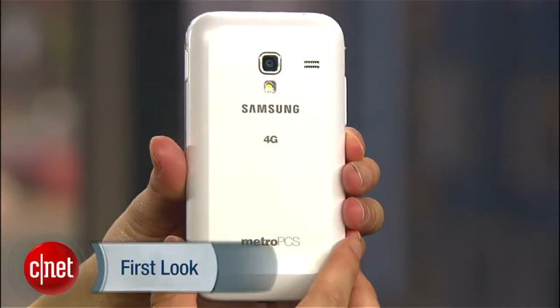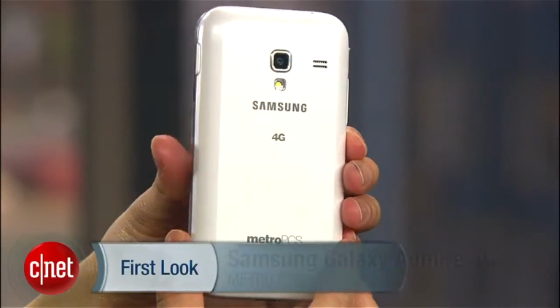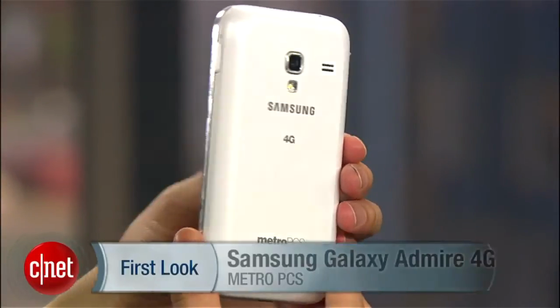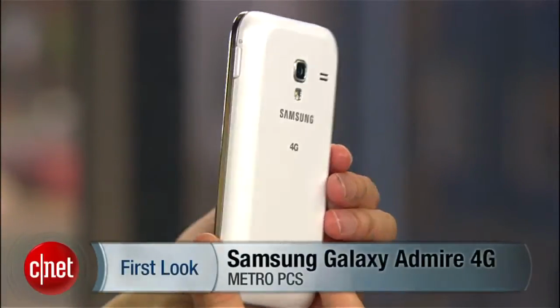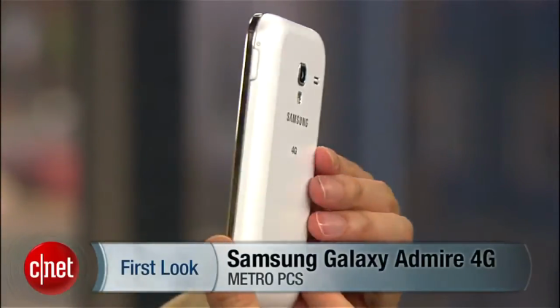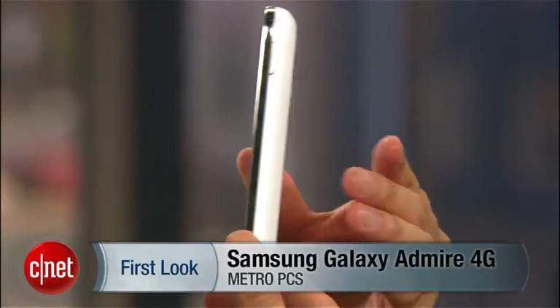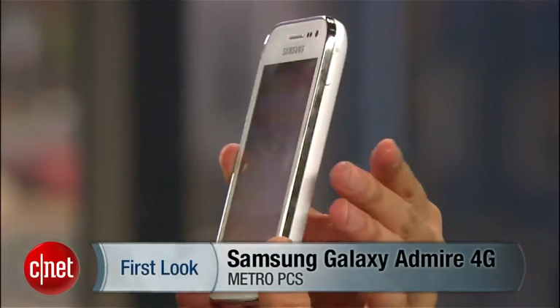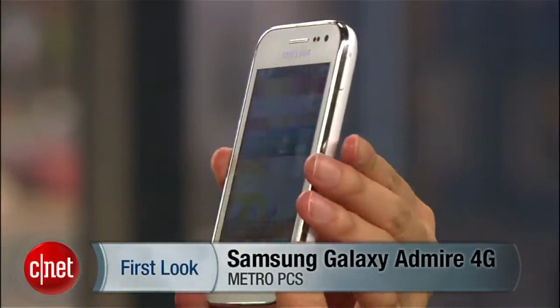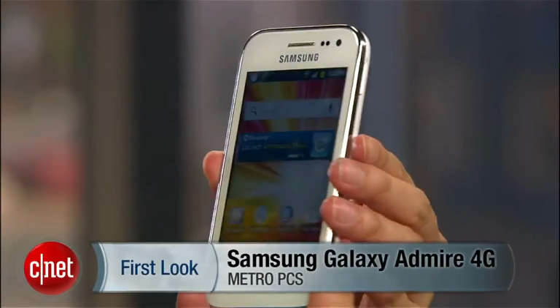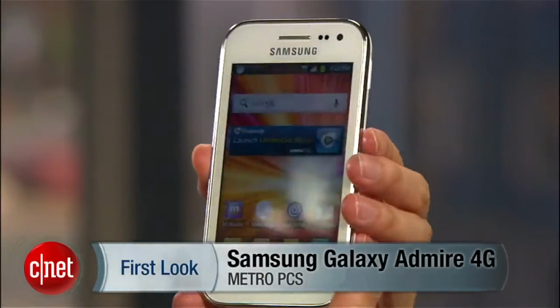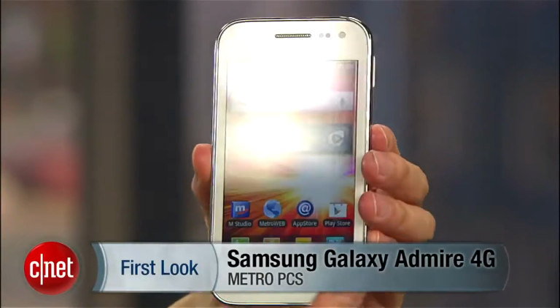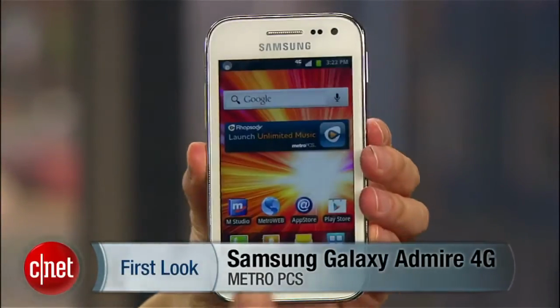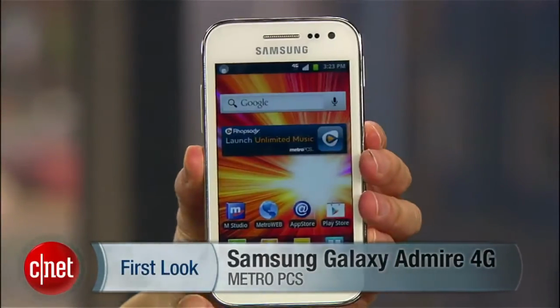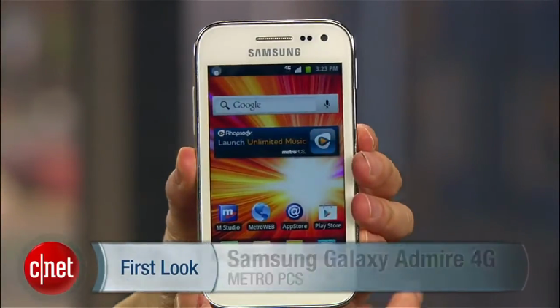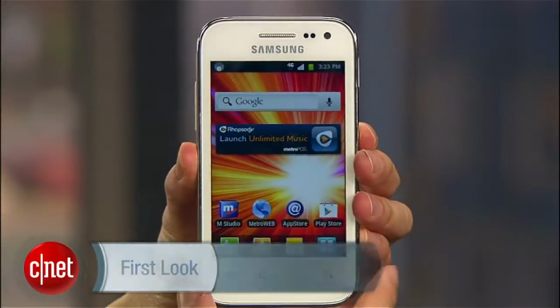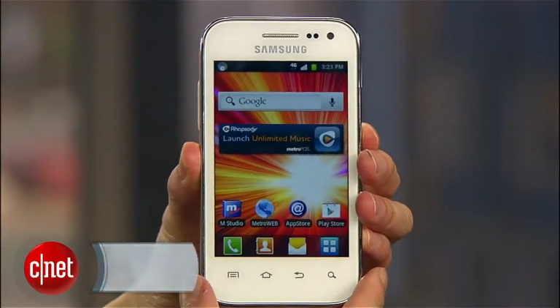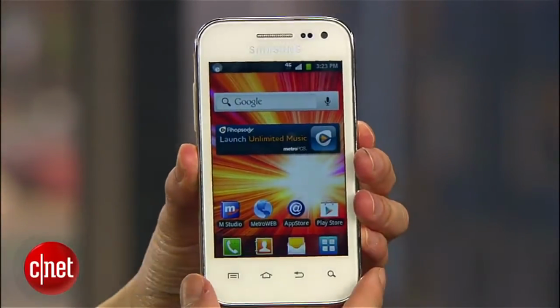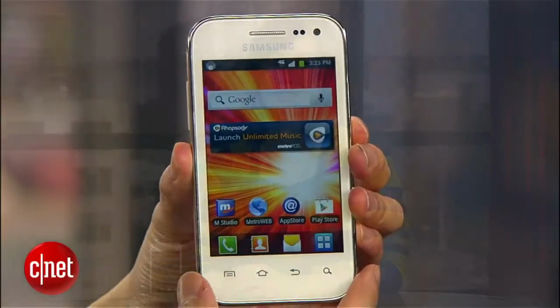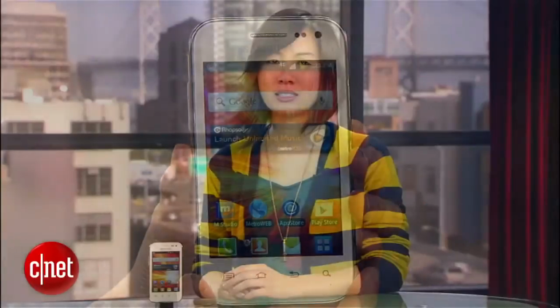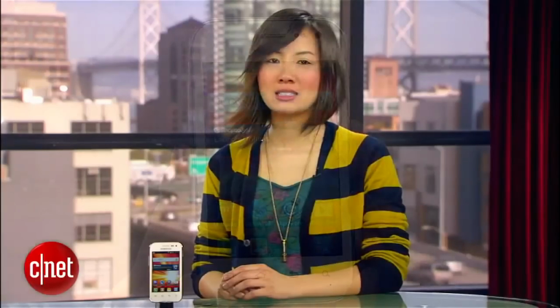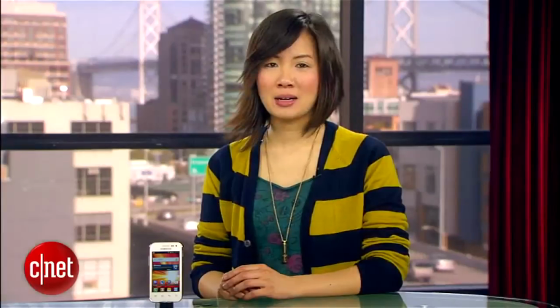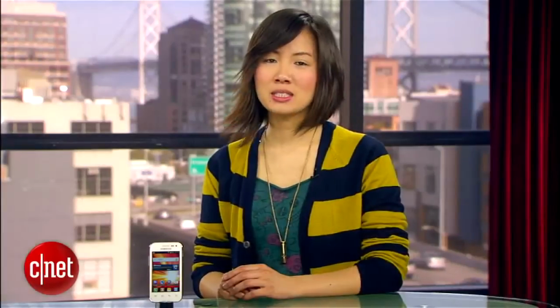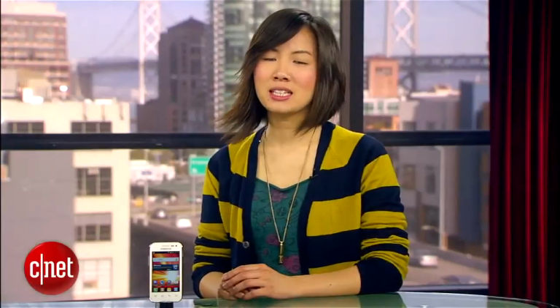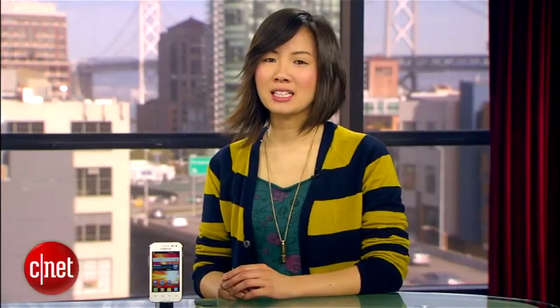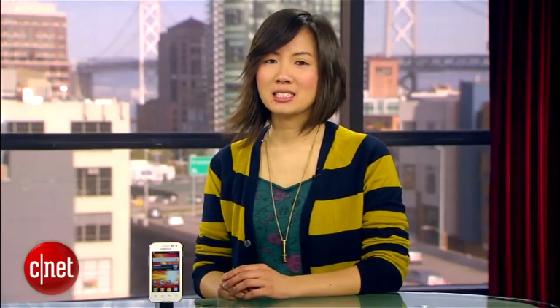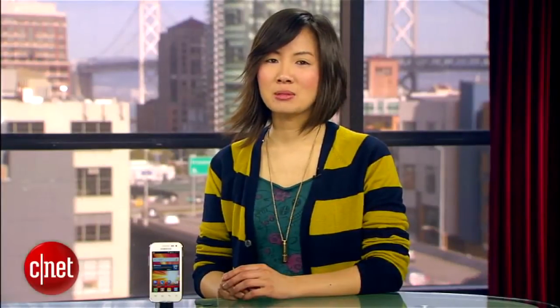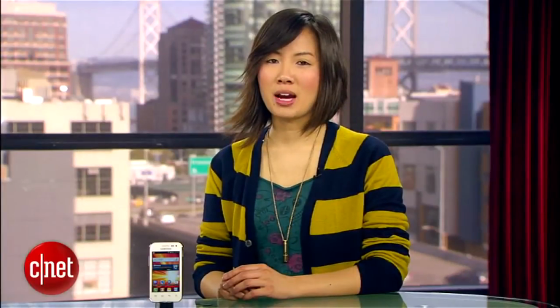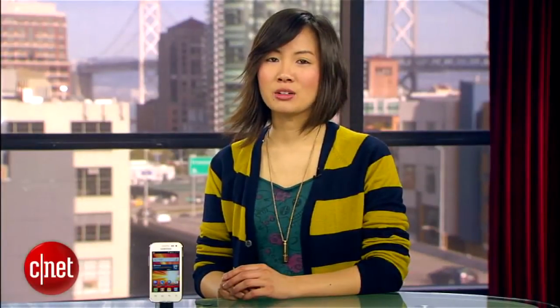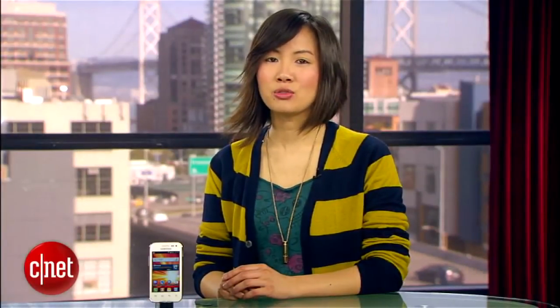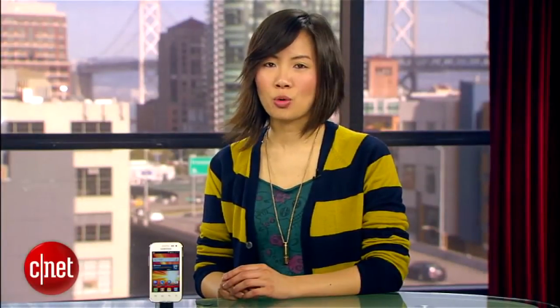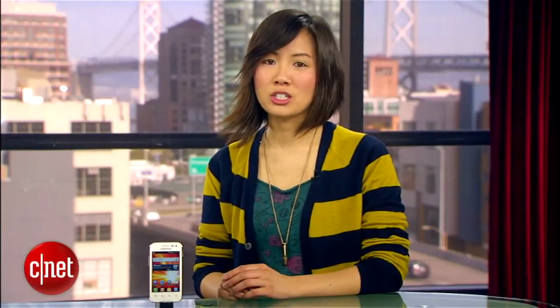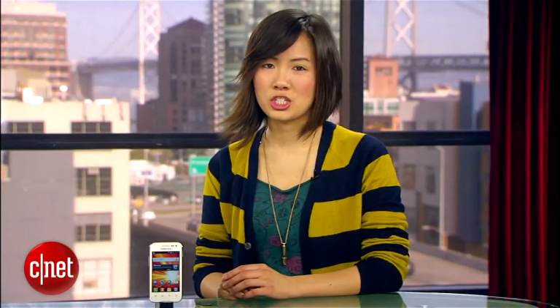Again, I'm Linh and this has been MetroPCS's Samsung Galaxy Admire 4G.